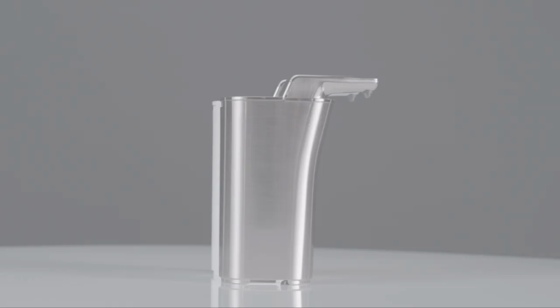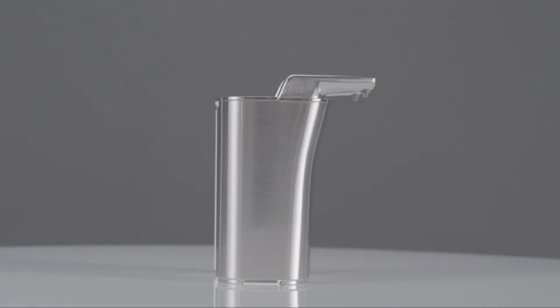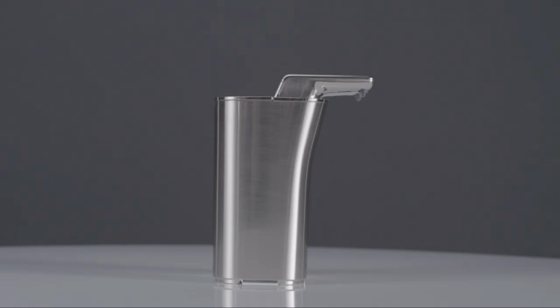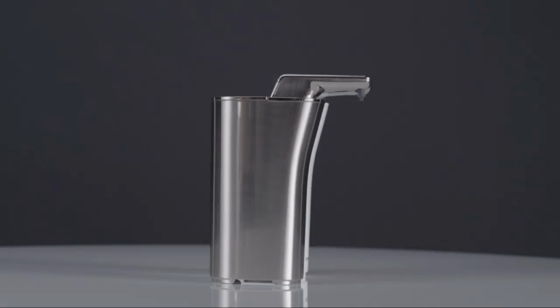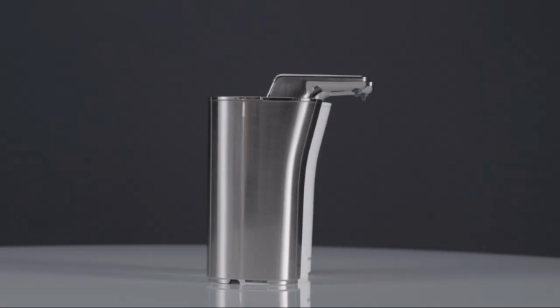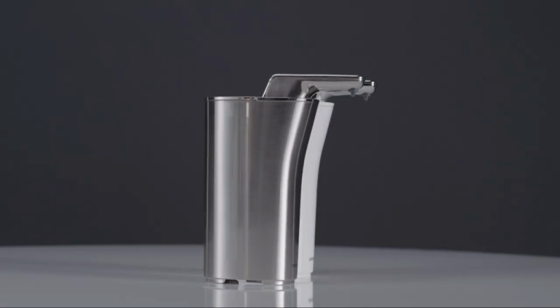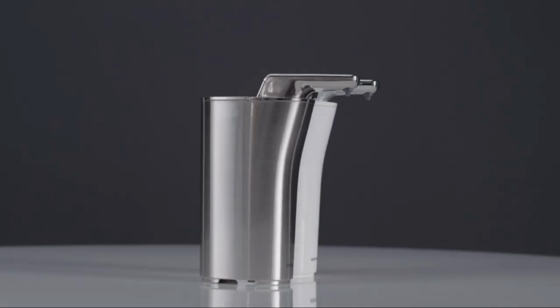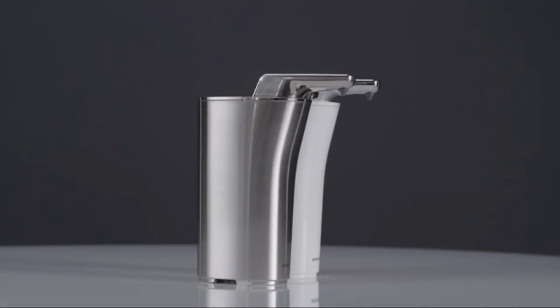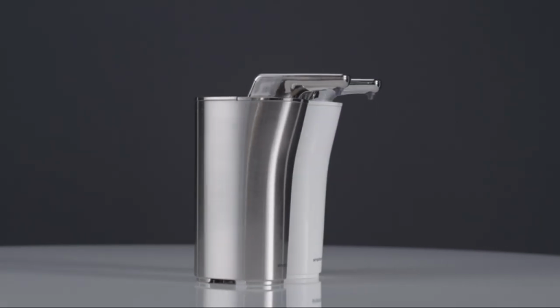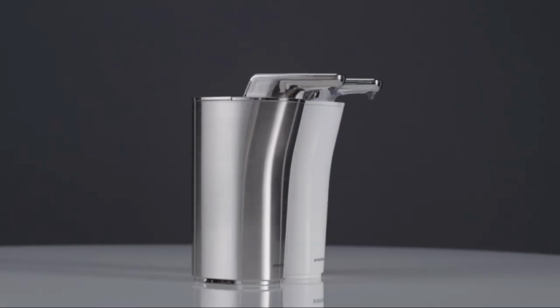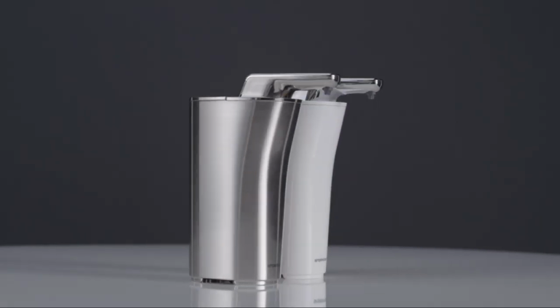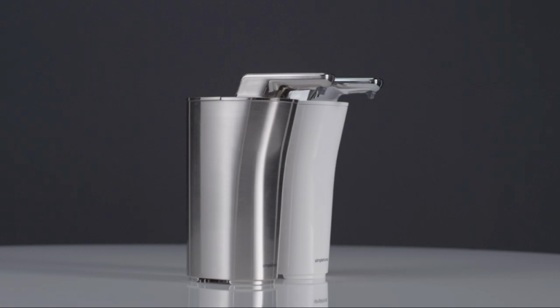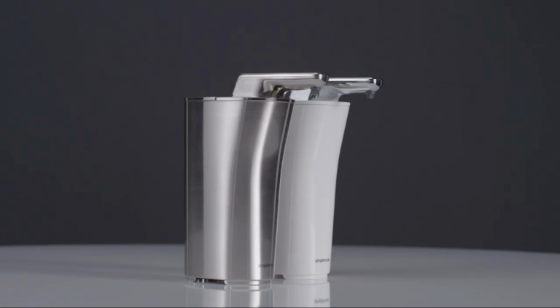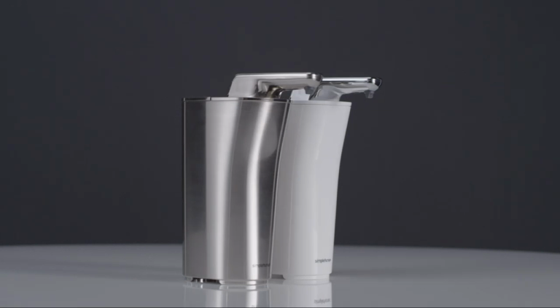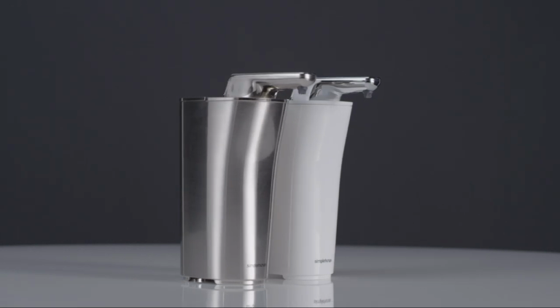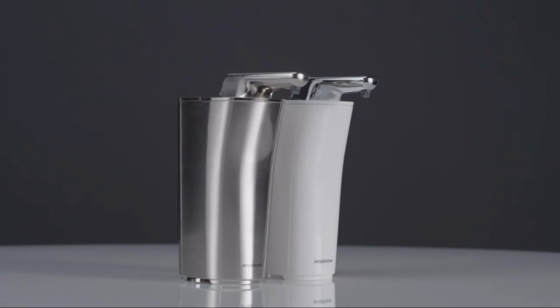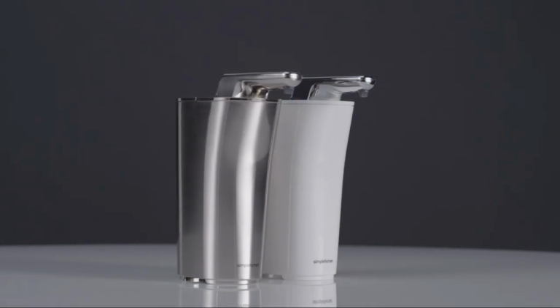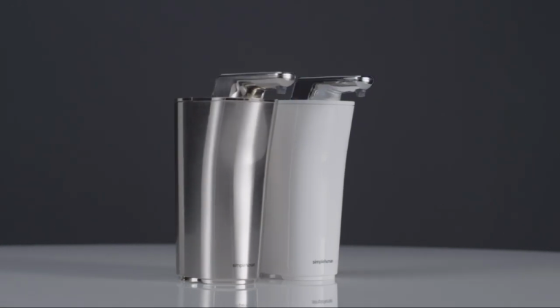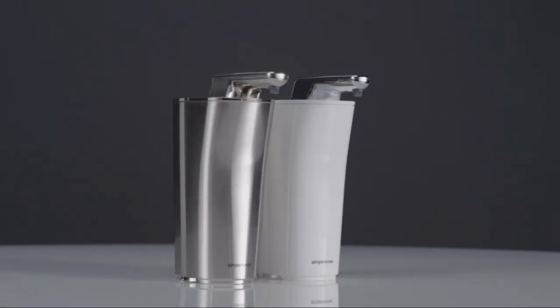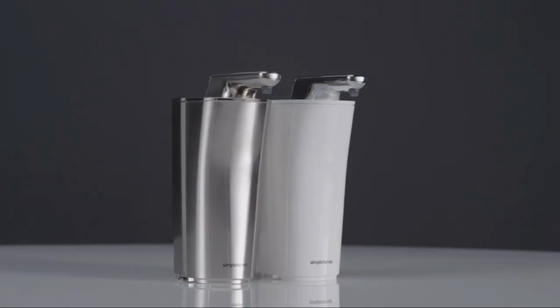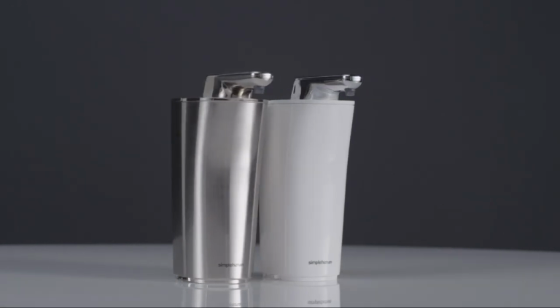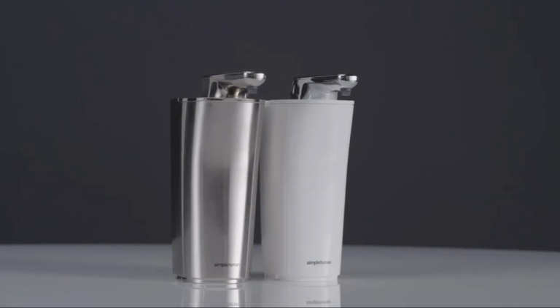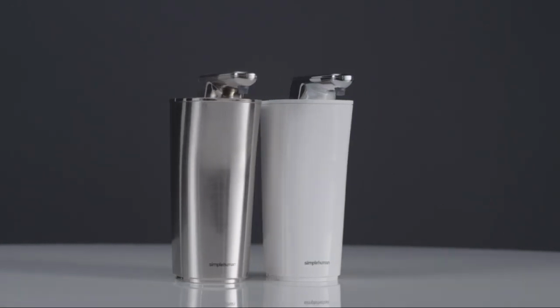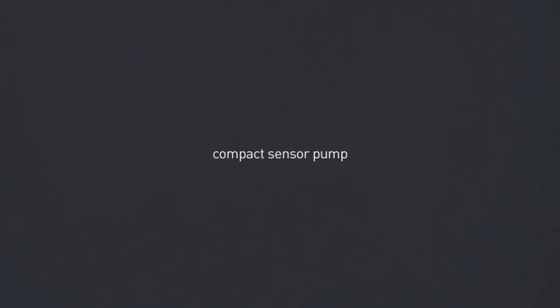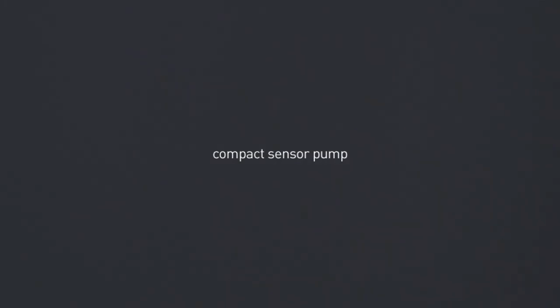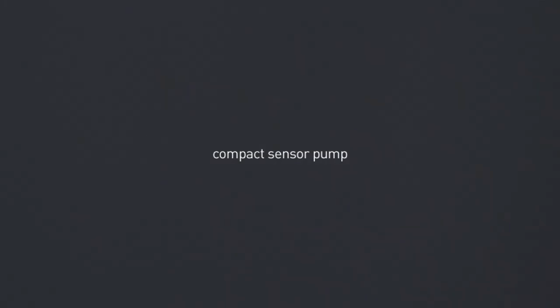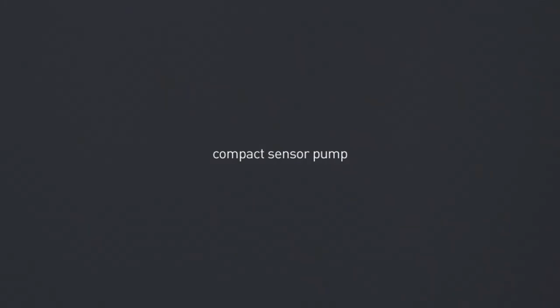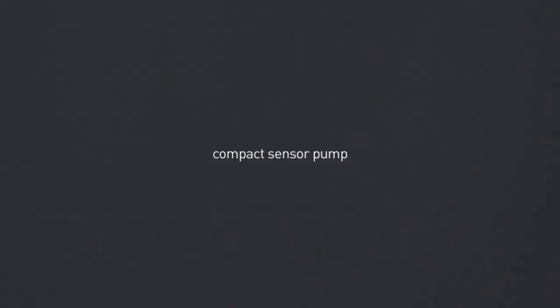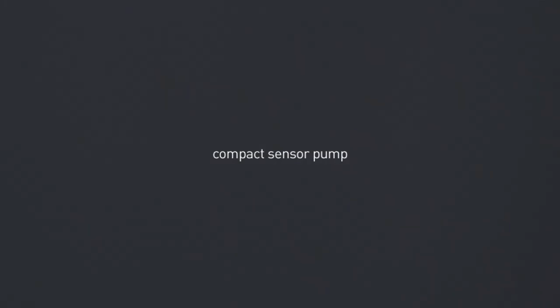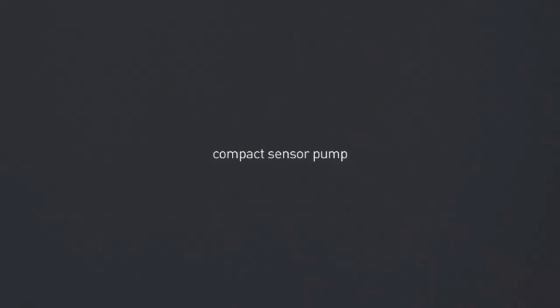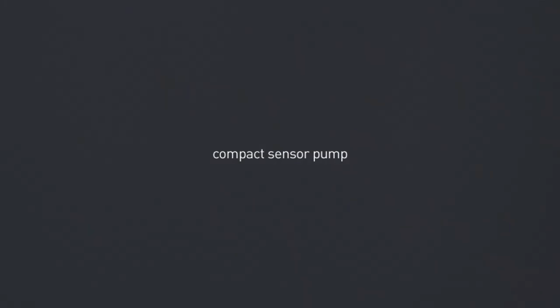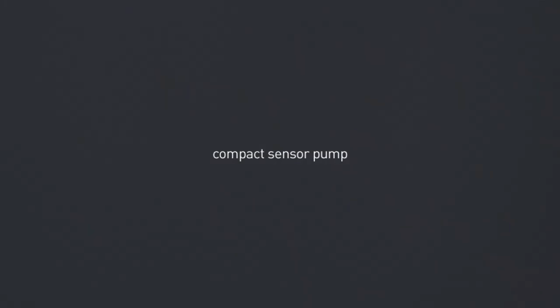This is the stainless steel version and here is the white version. Wash up more efficiently.